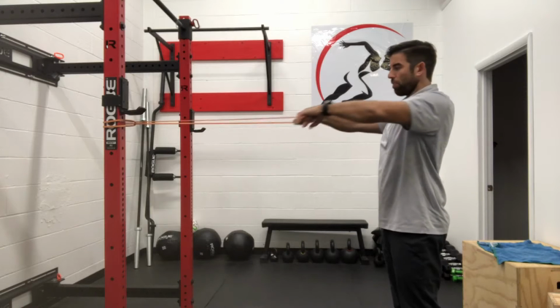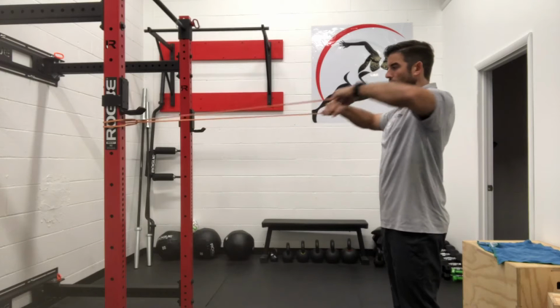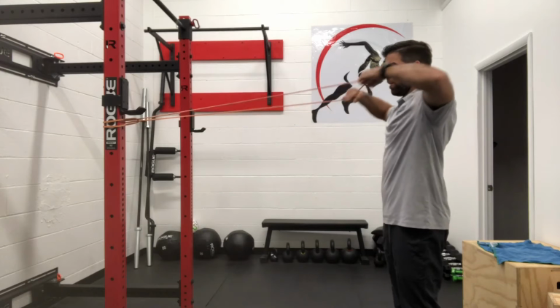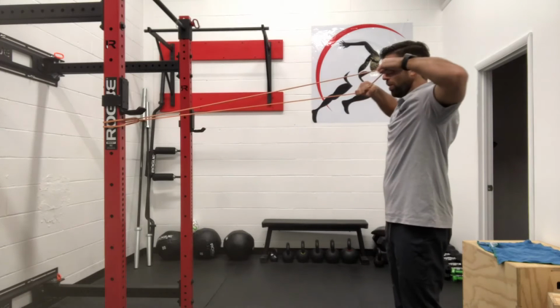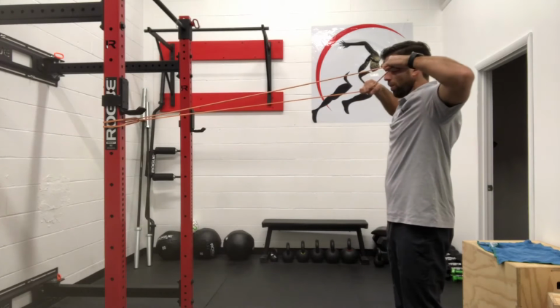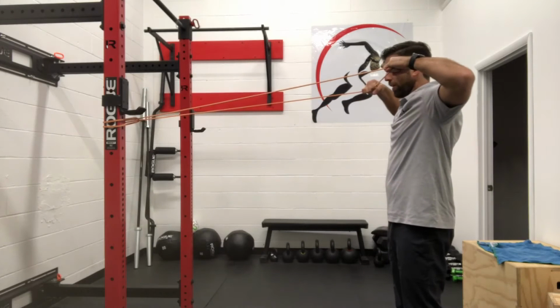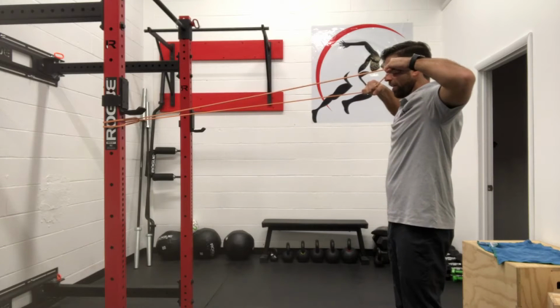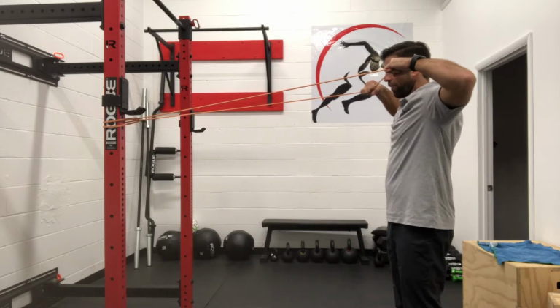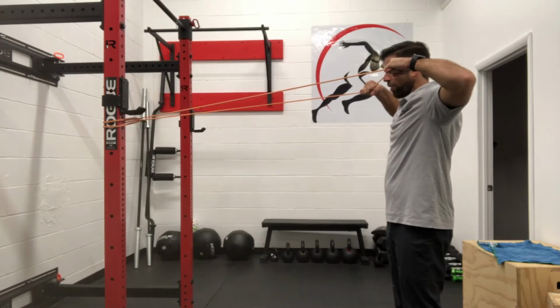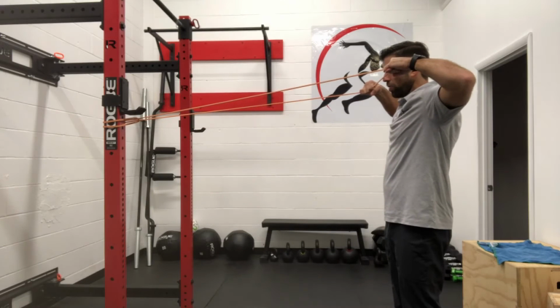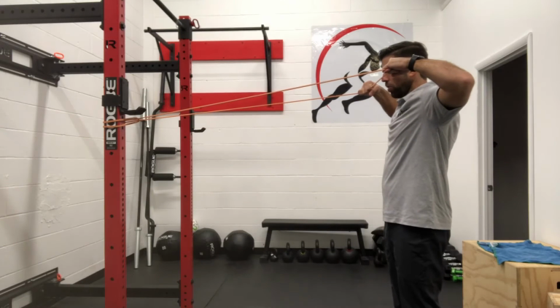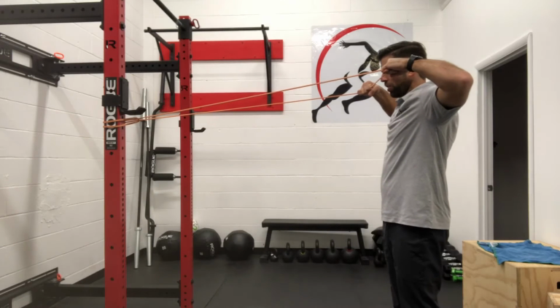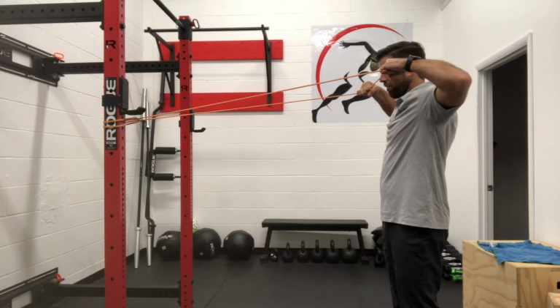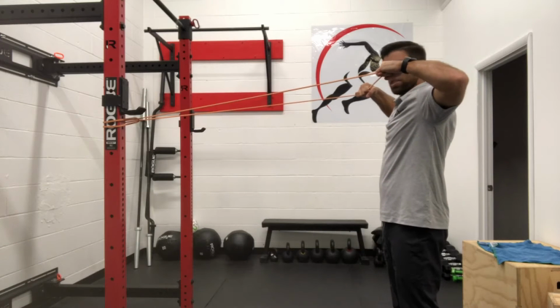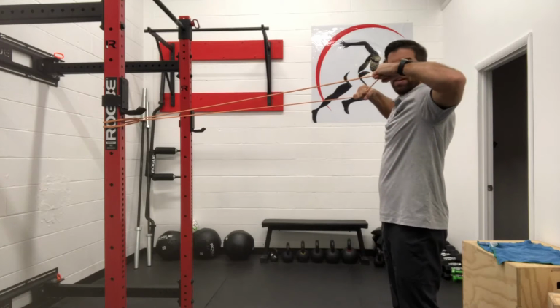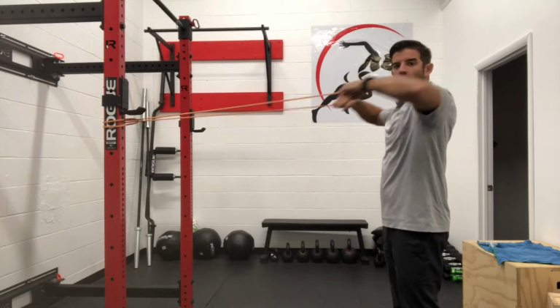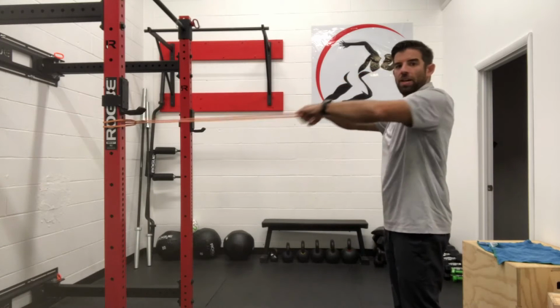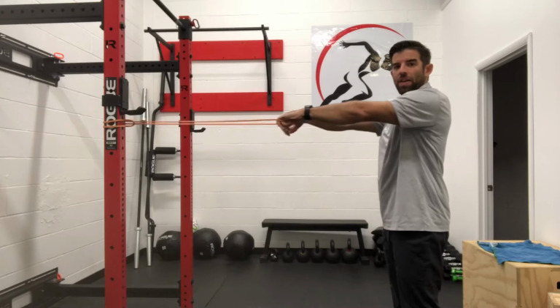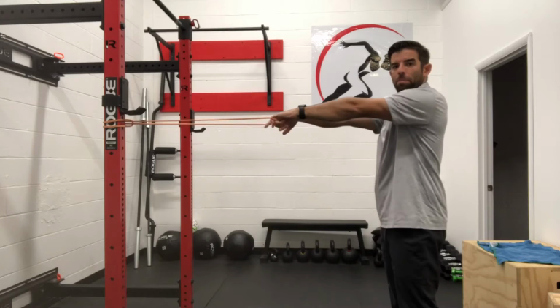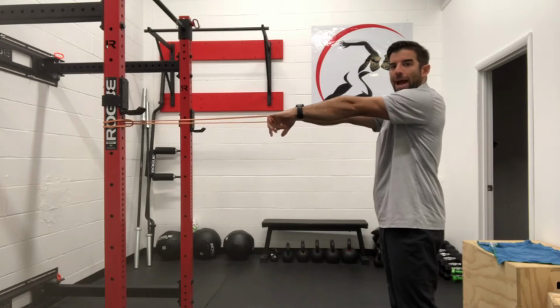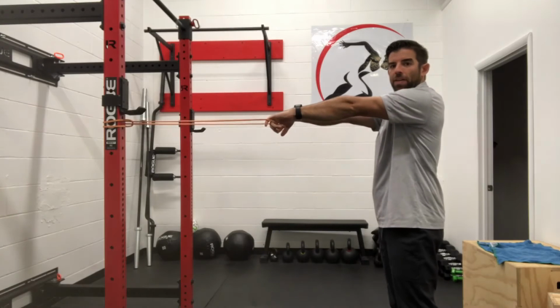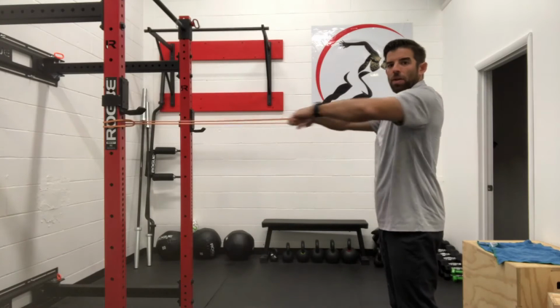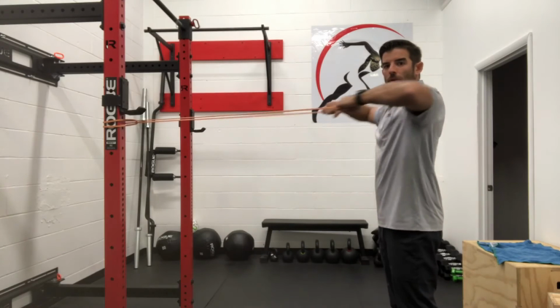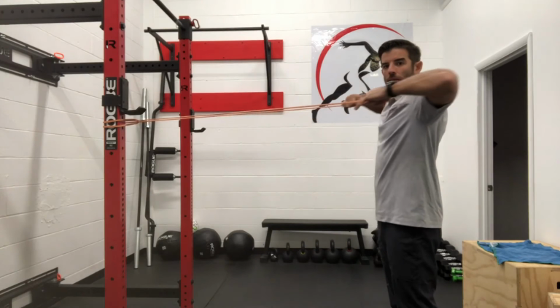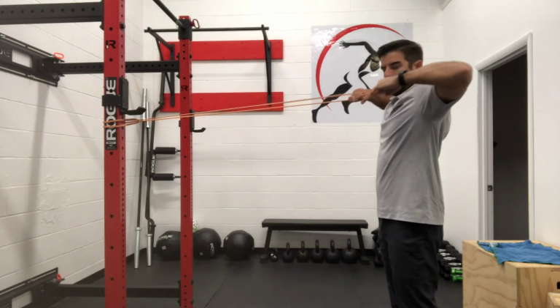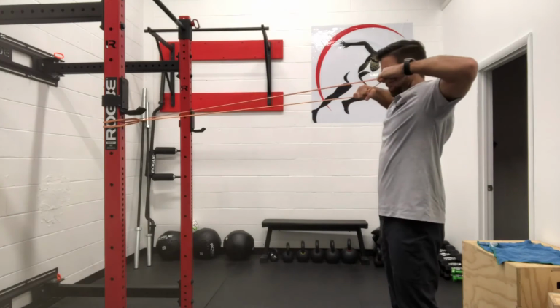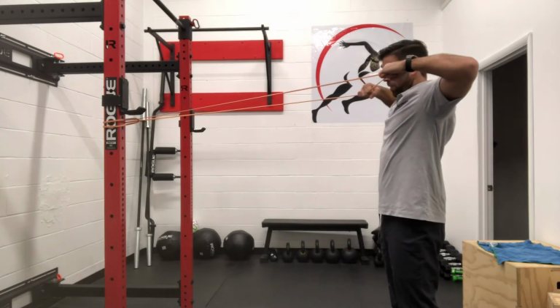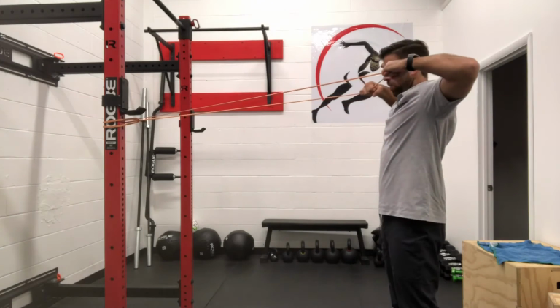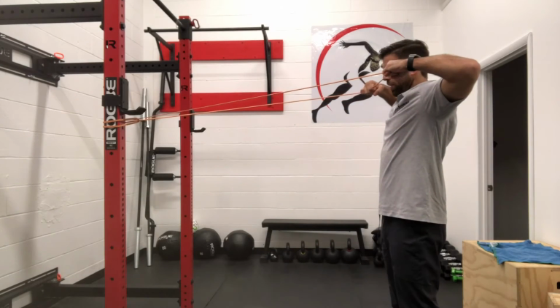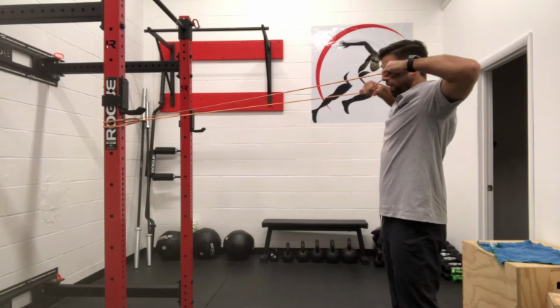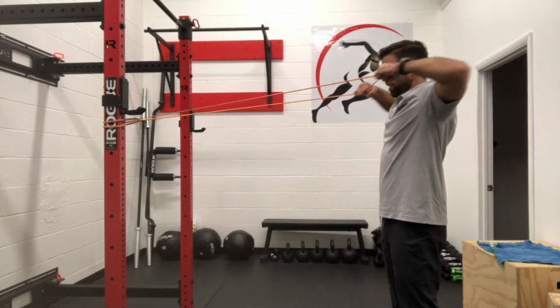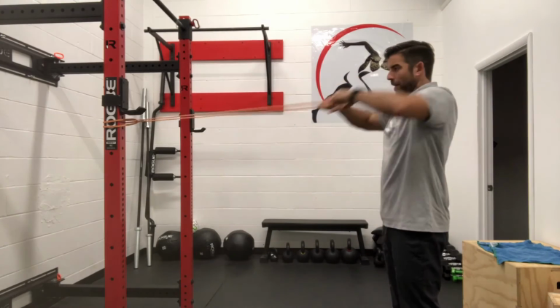We're pulling right into that front of the nose, holding there for a second and then back. Hold it there and then back.